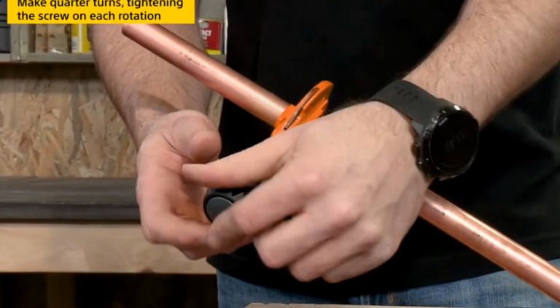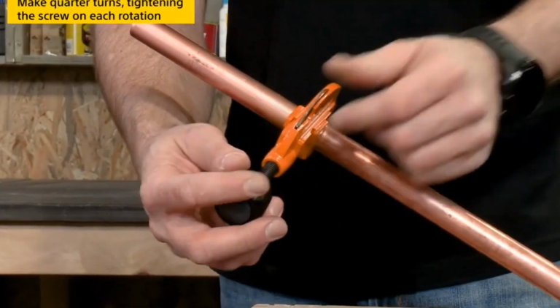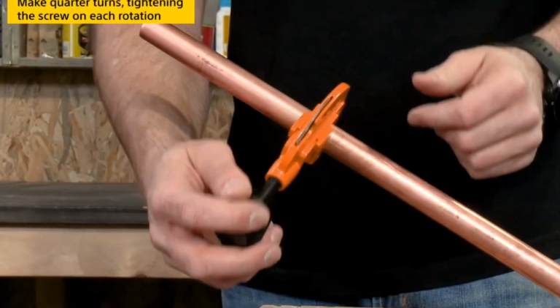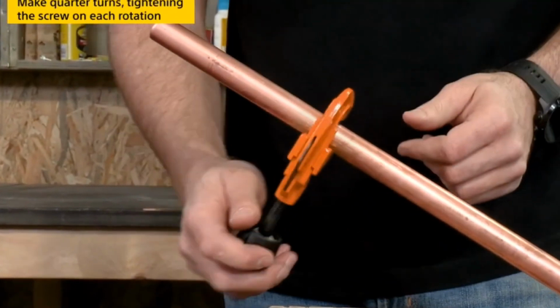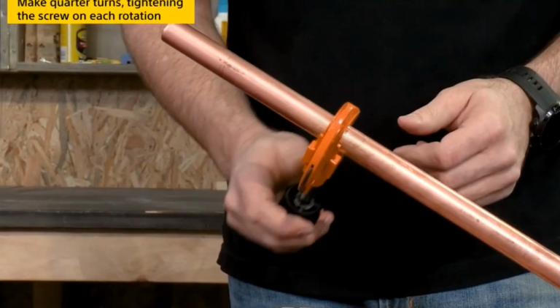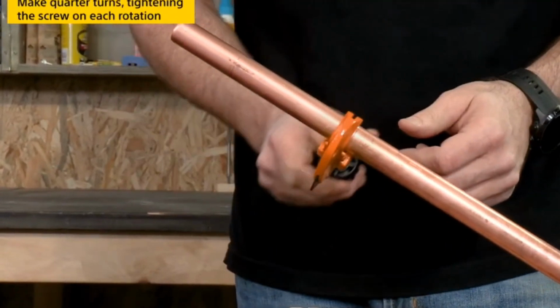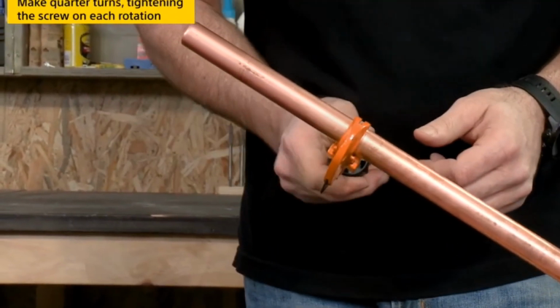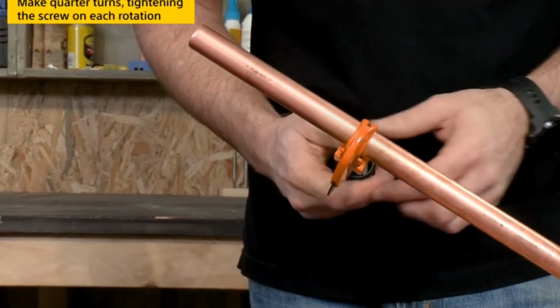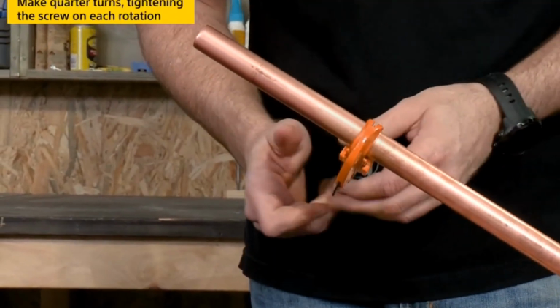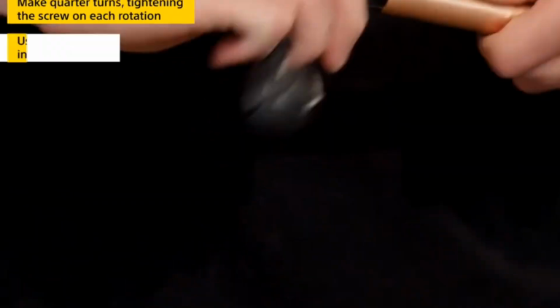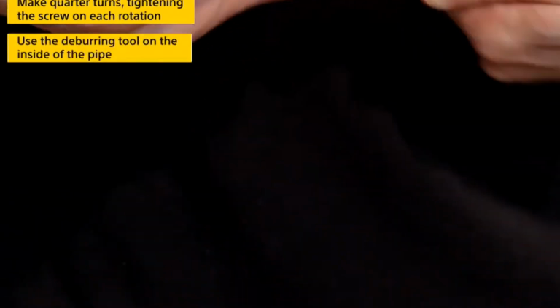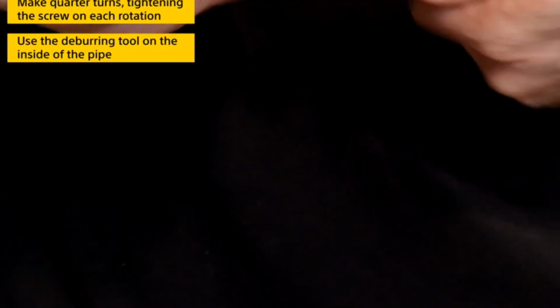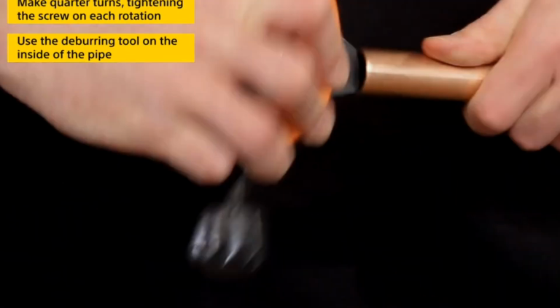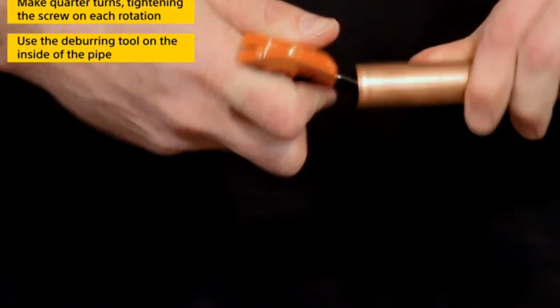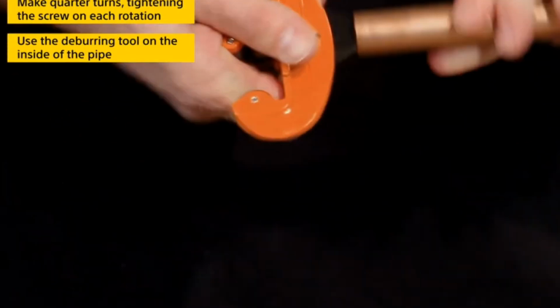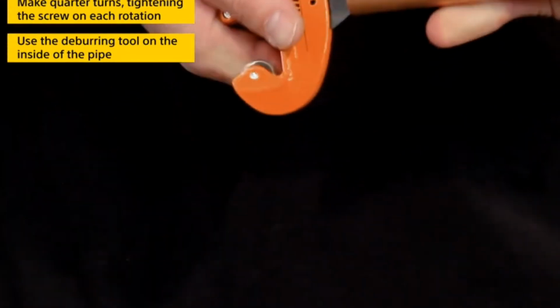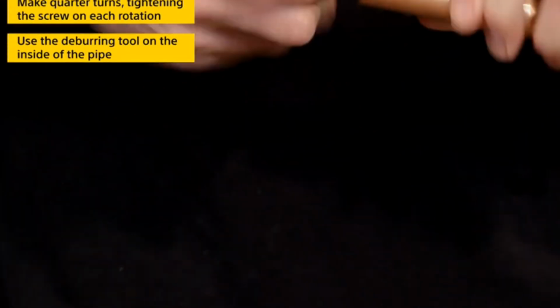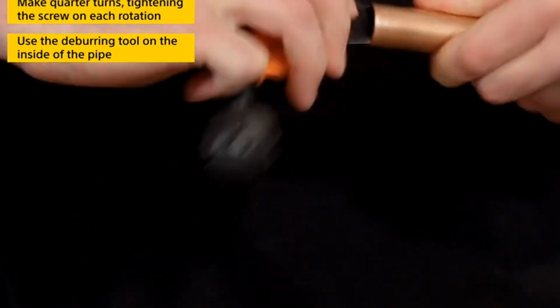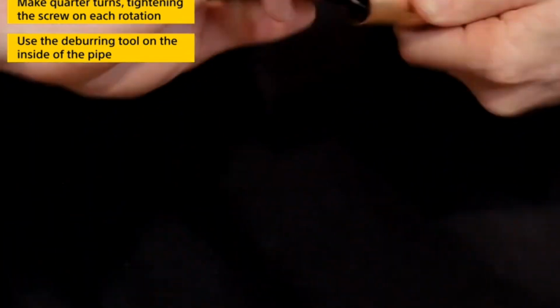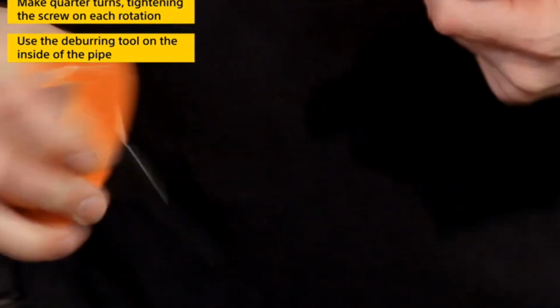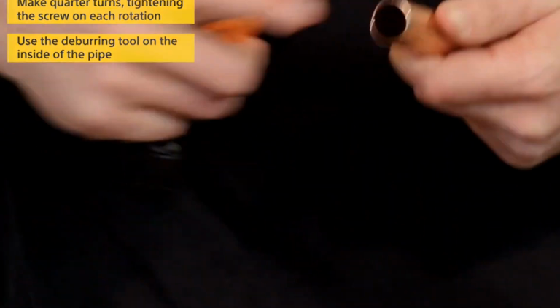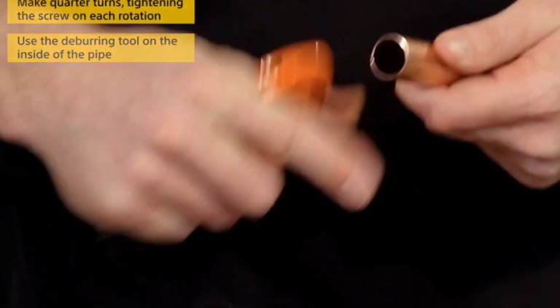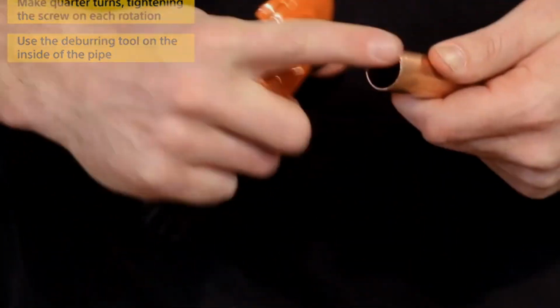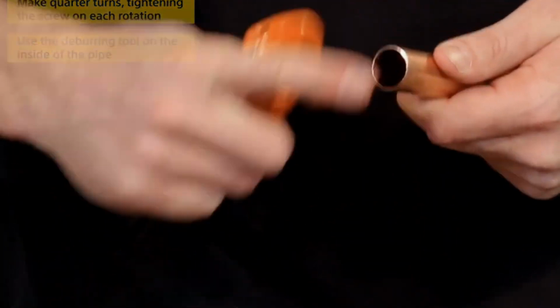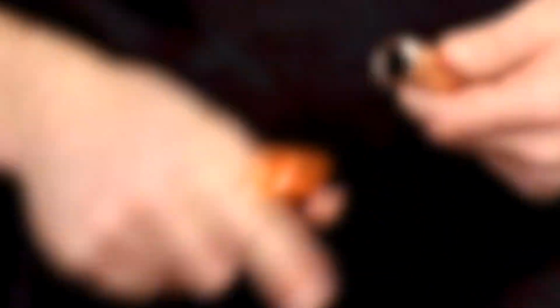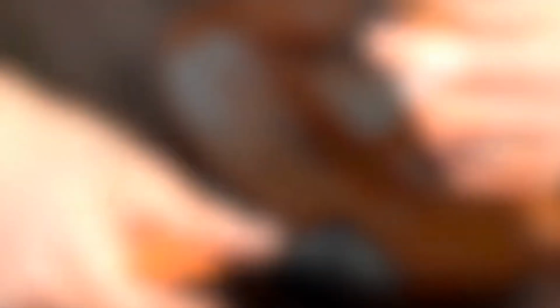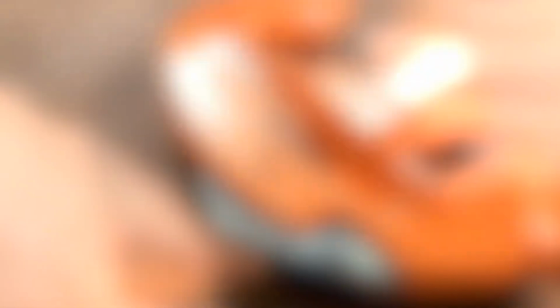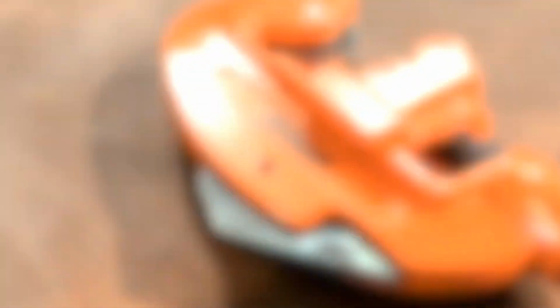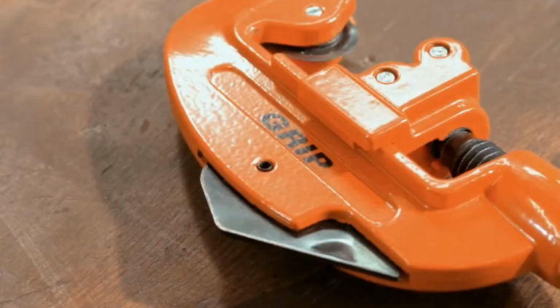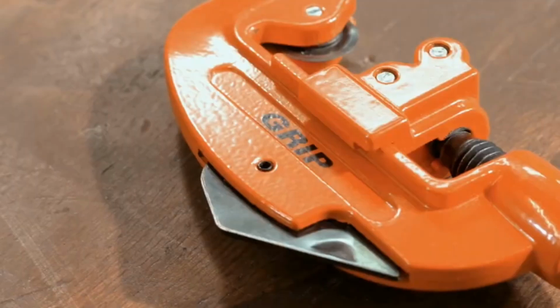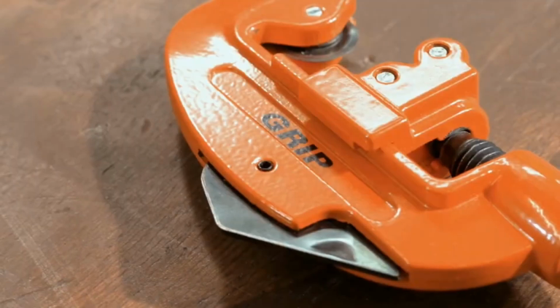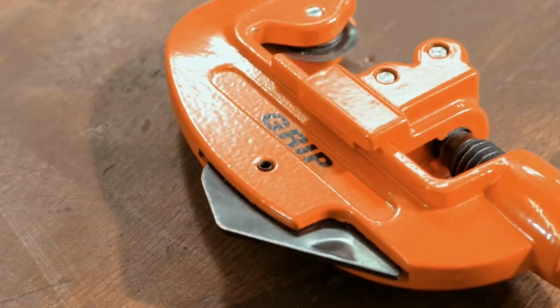This tool is great for making quick, clean cuts without needing big, heavy equipment.